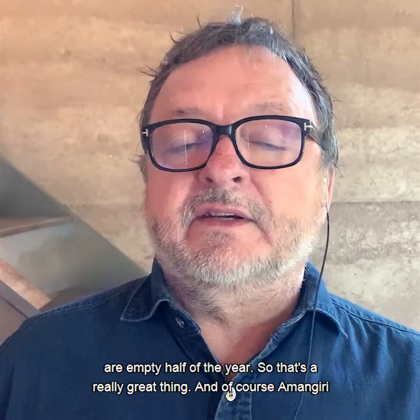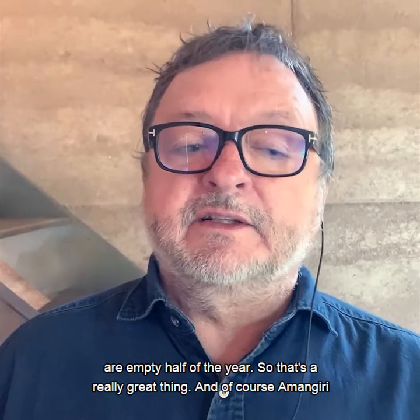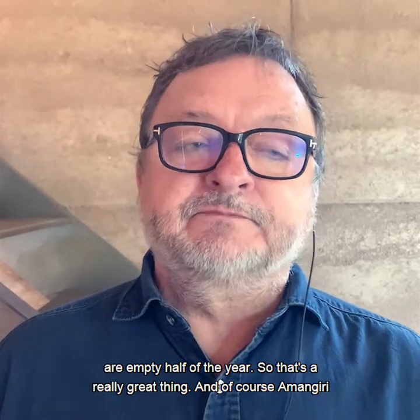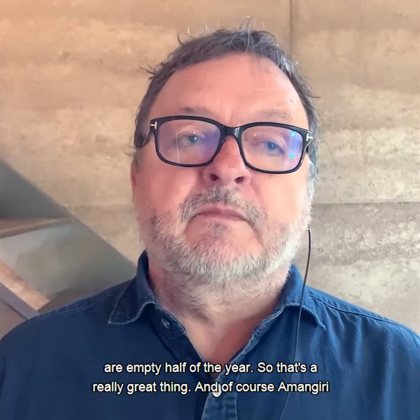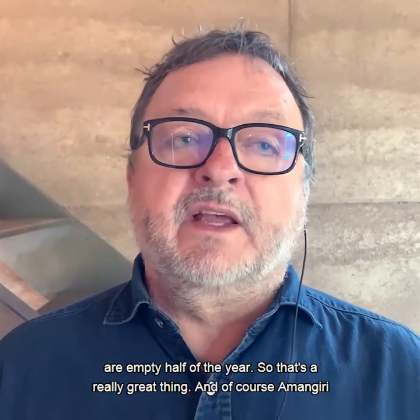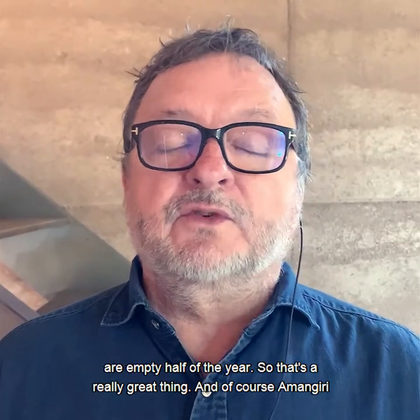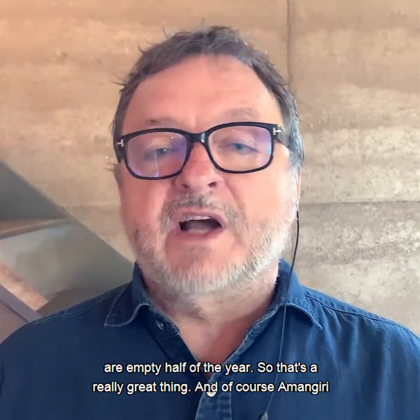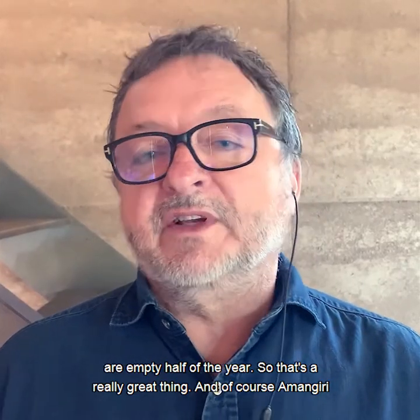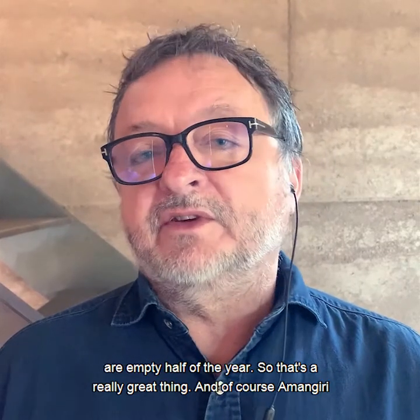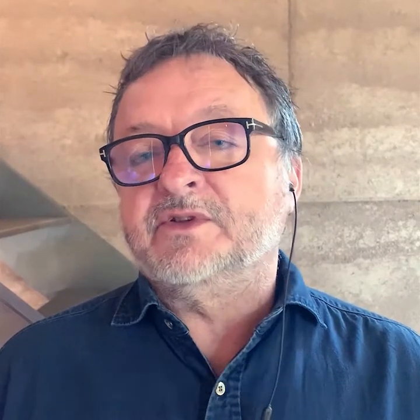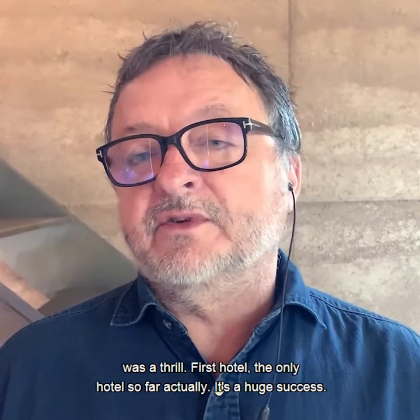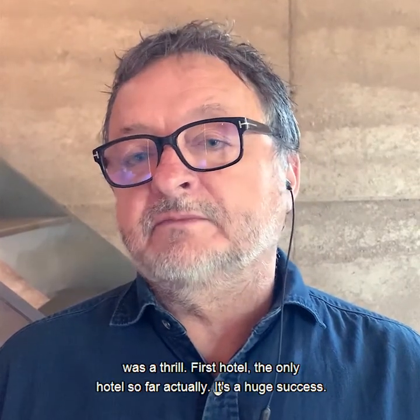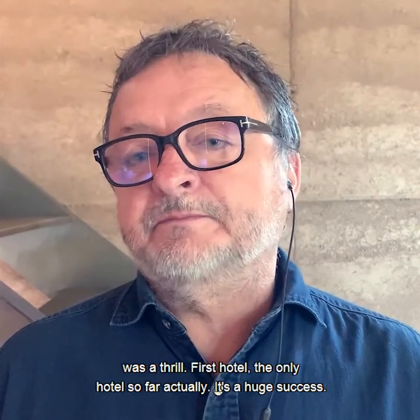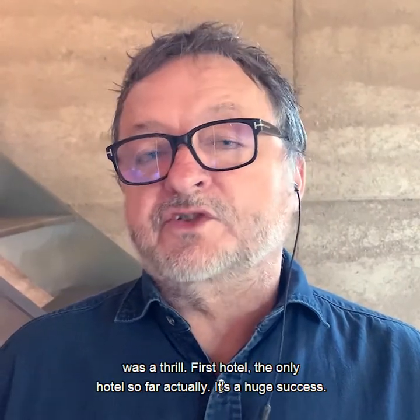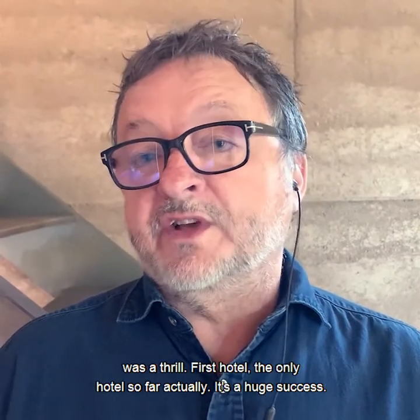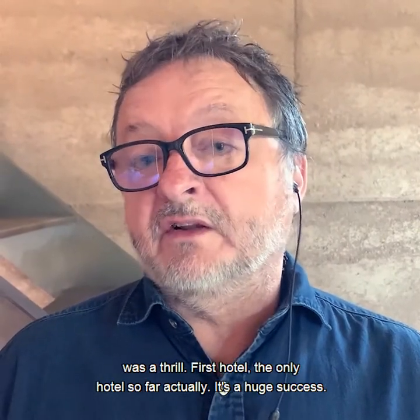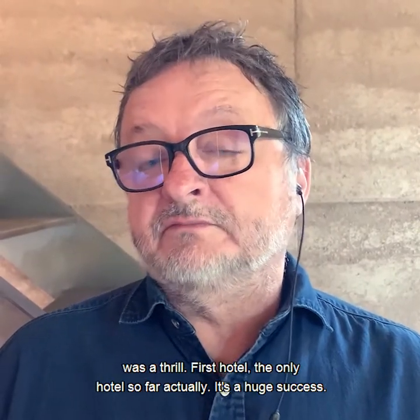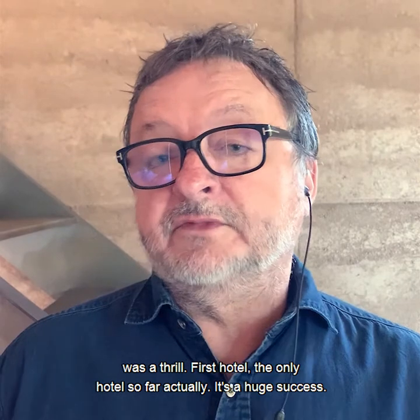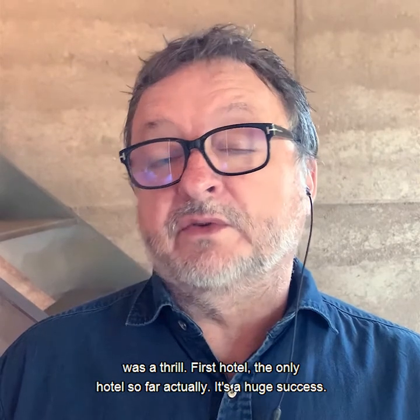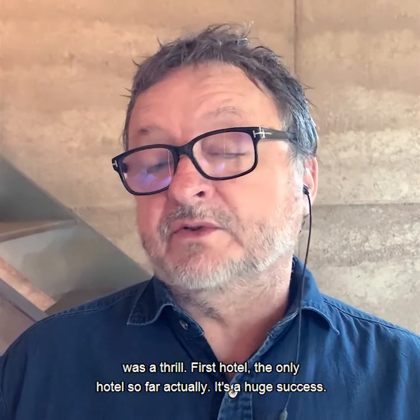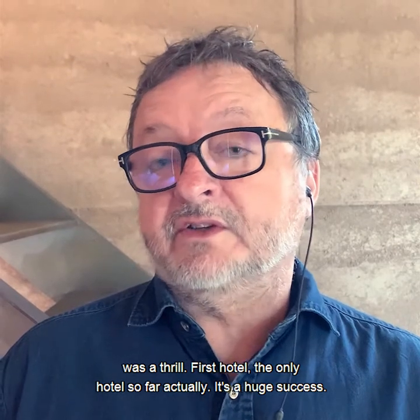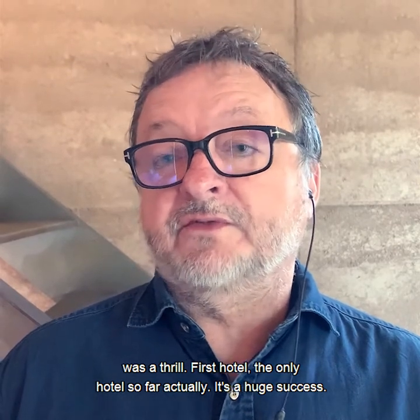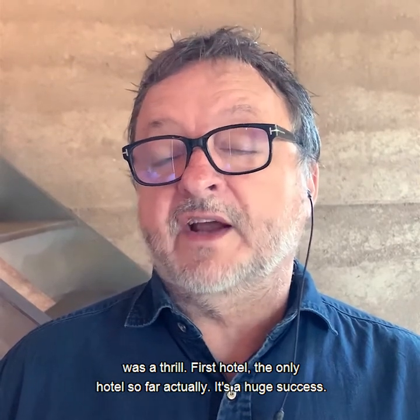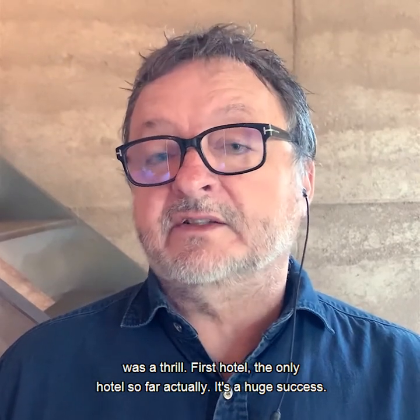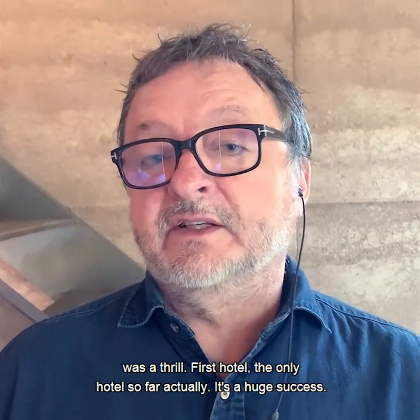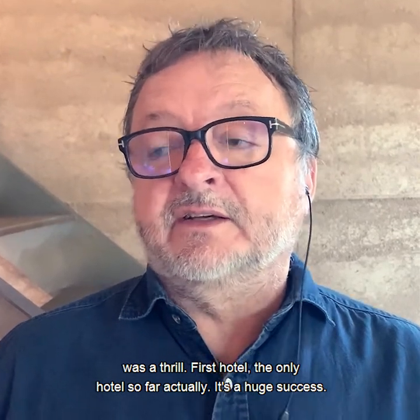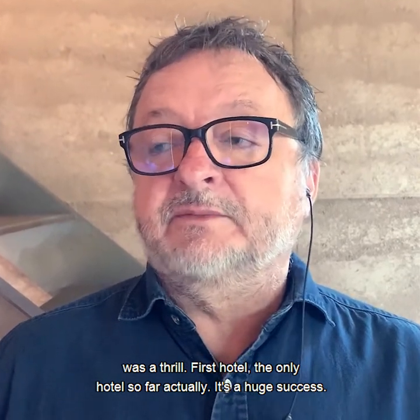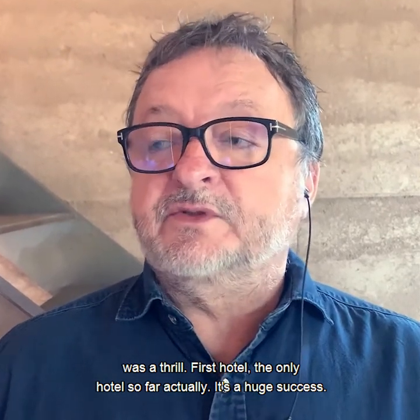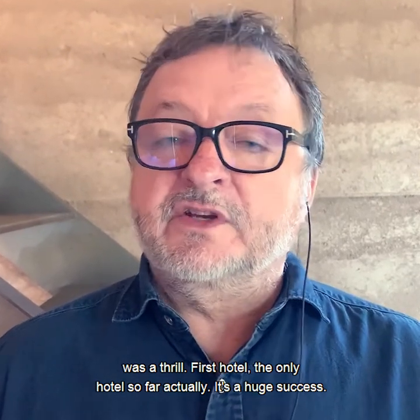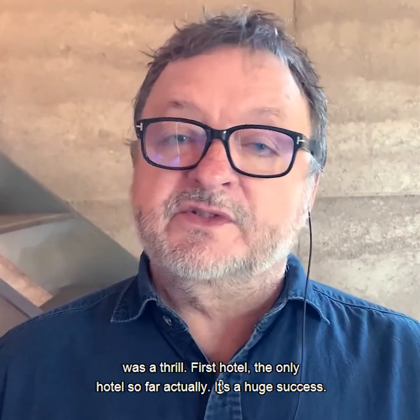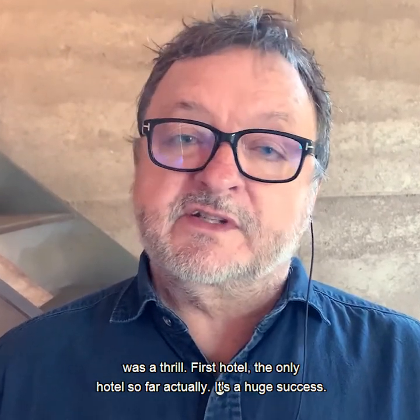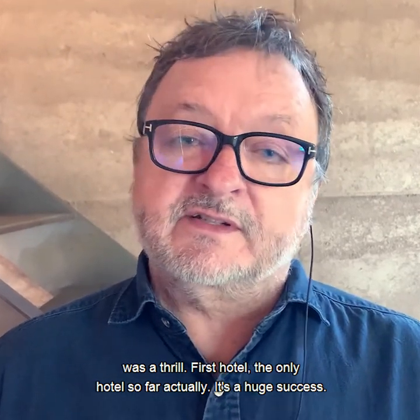And of course, Amangiri was a thrill — first hotel, the only hotel so far, actually. It was a huge success.